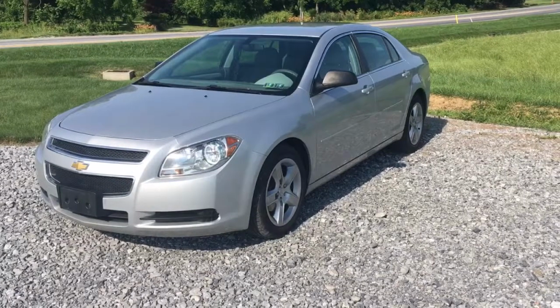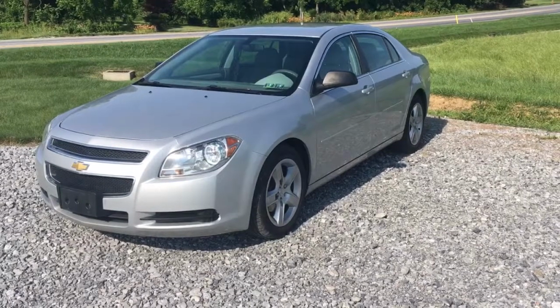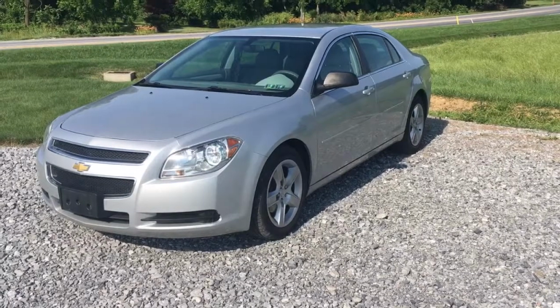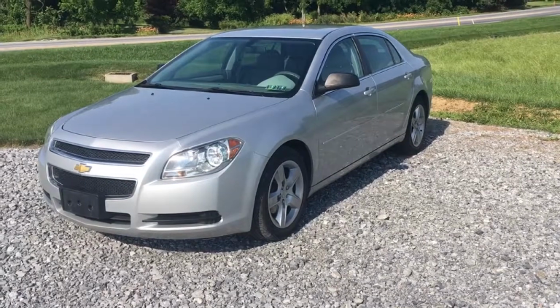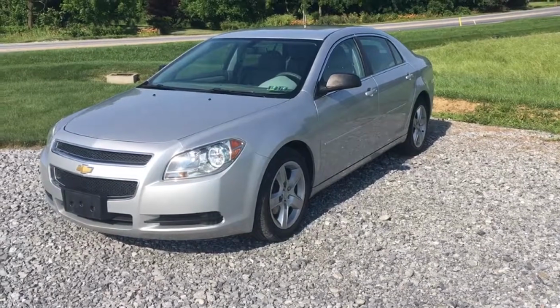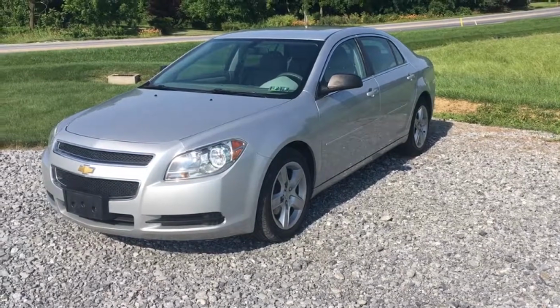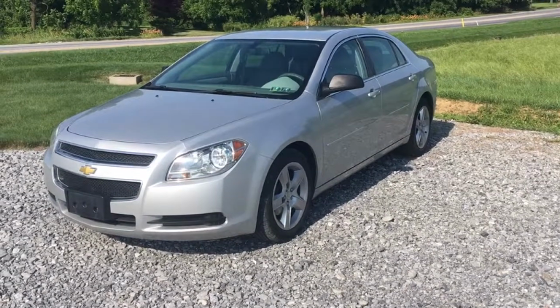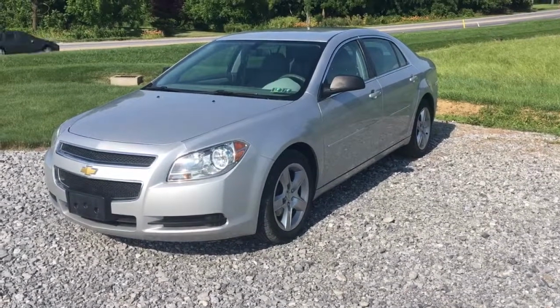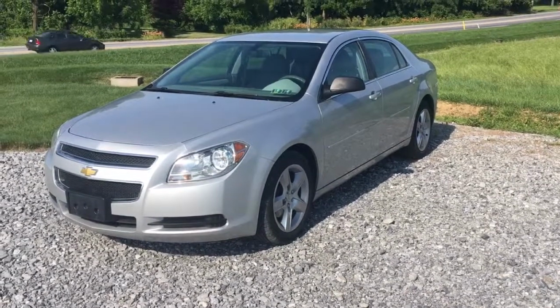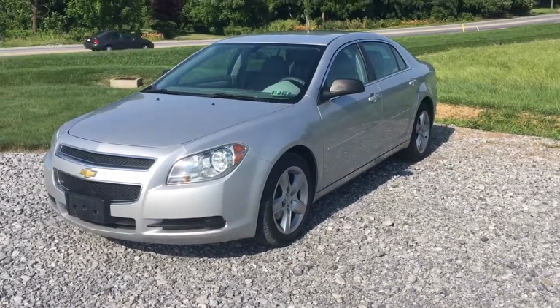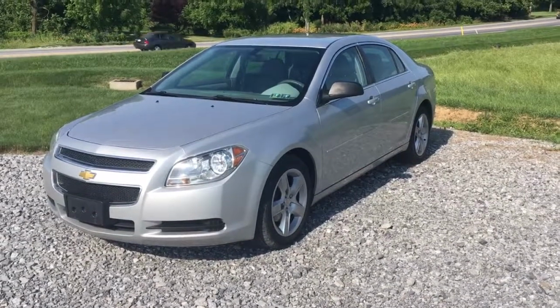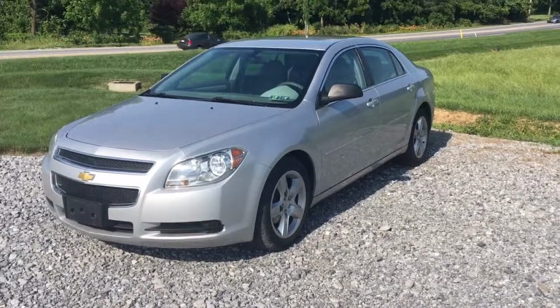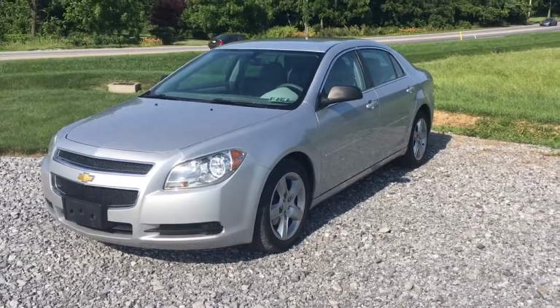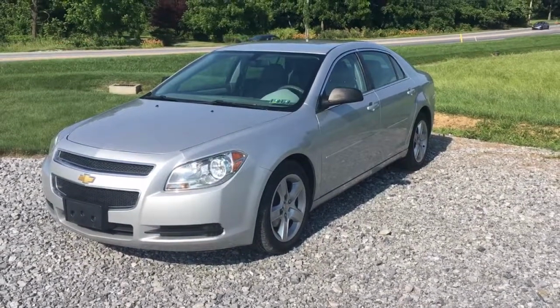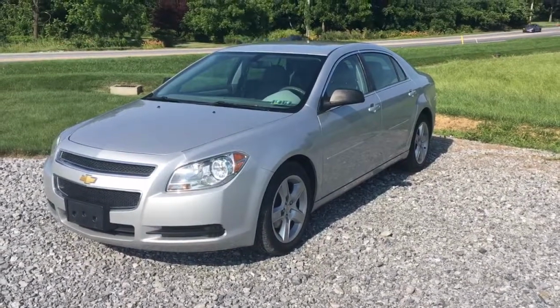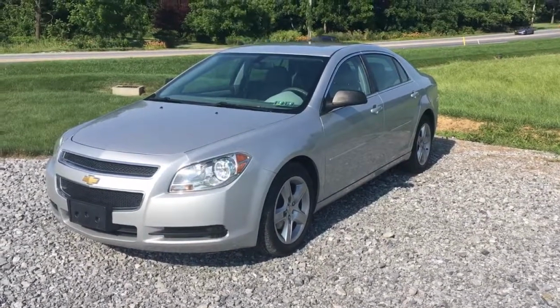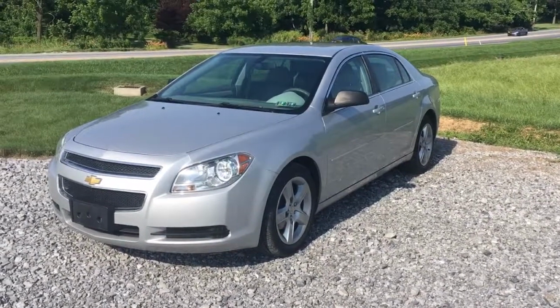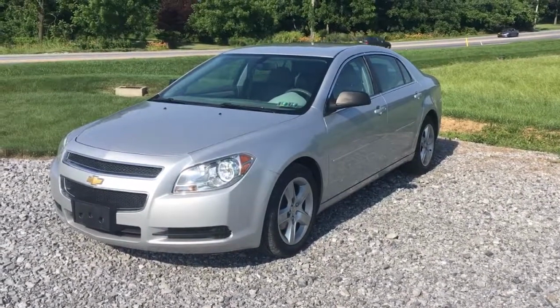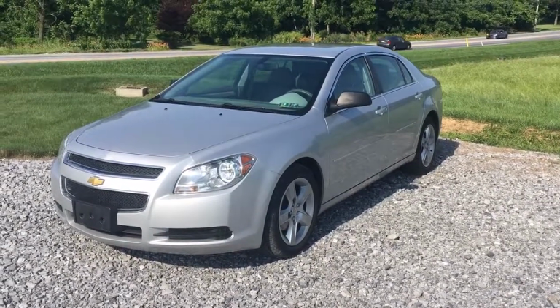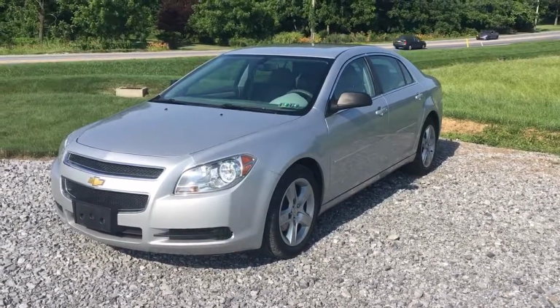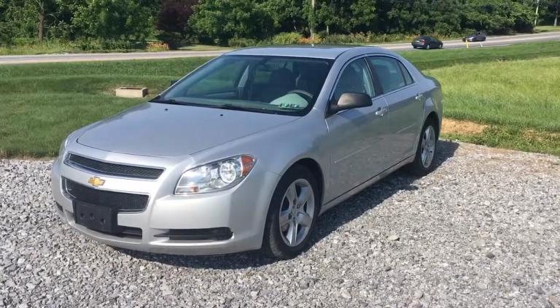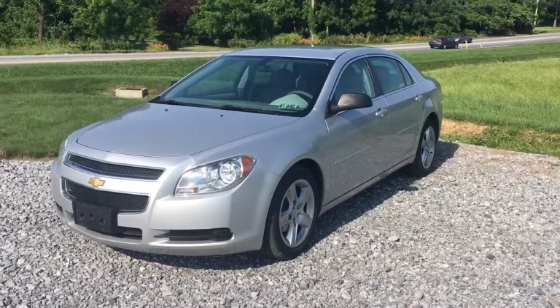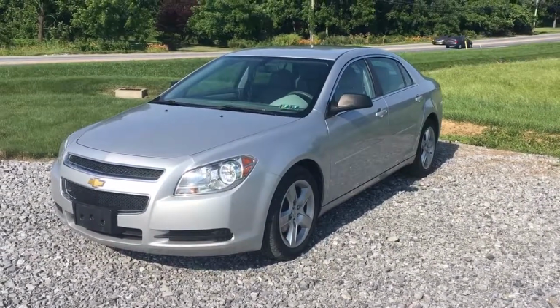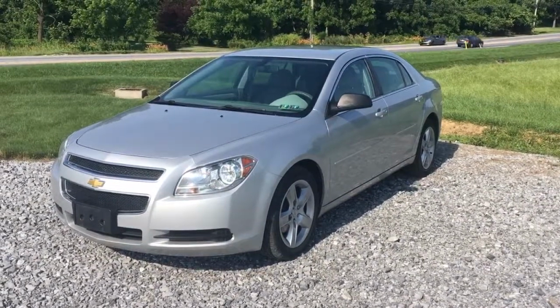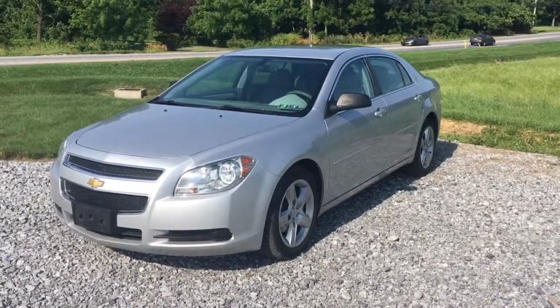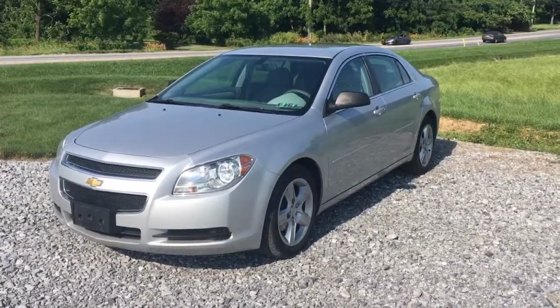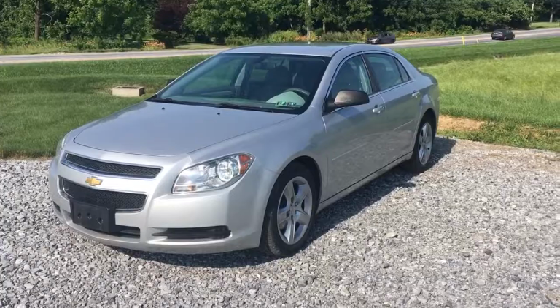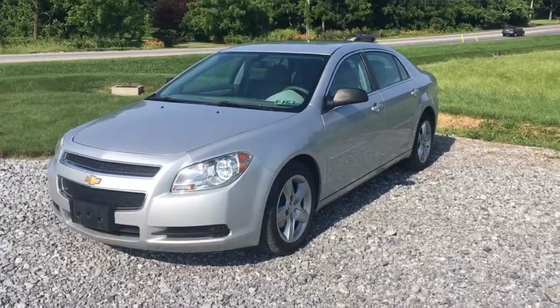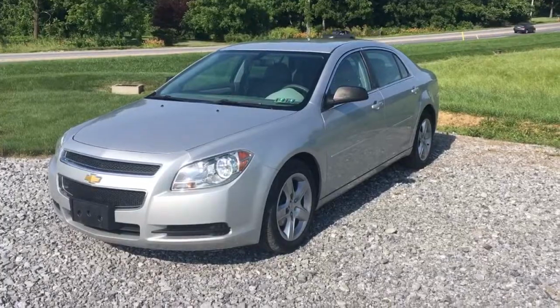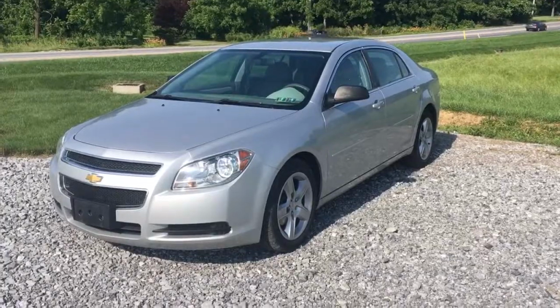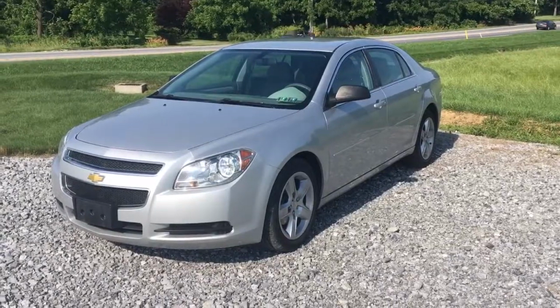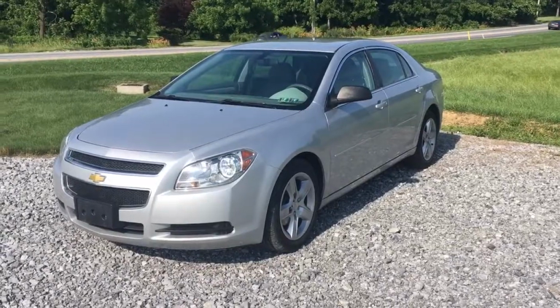Hi everybody, it's Vince Purchase from RideSmart Auto, home of 500 amazing customer reviews and on-the-spot financing.